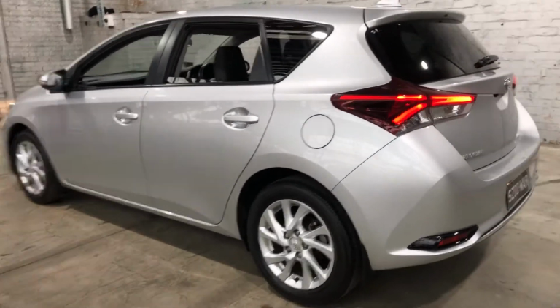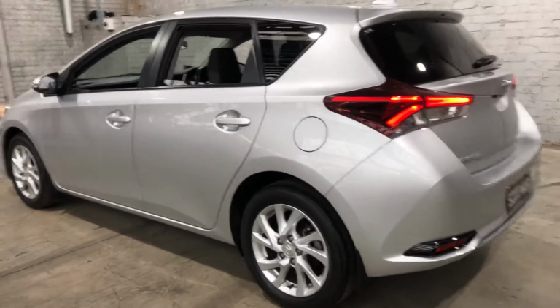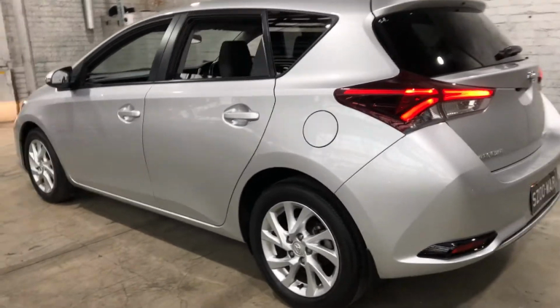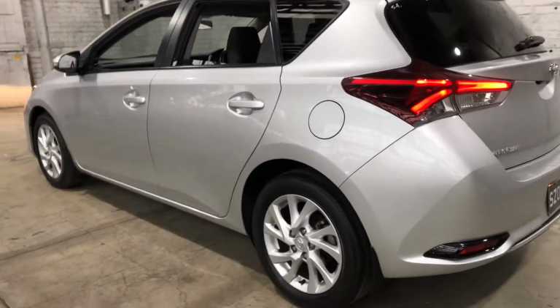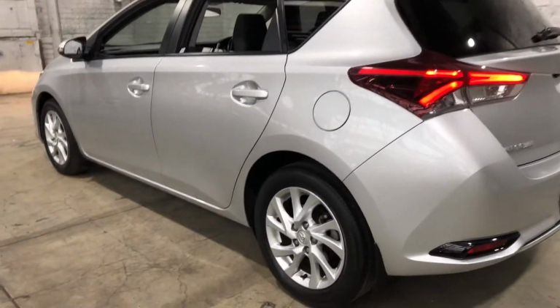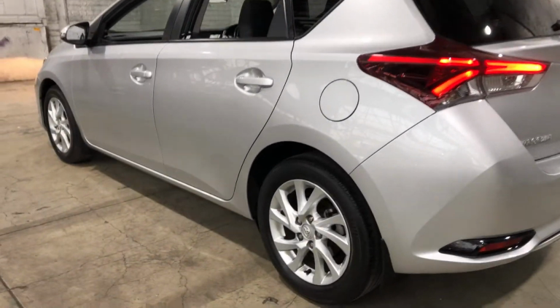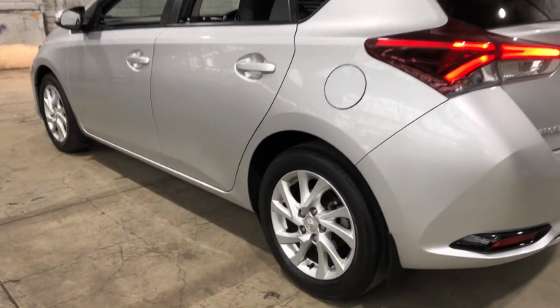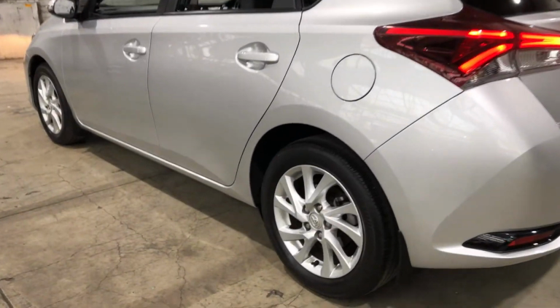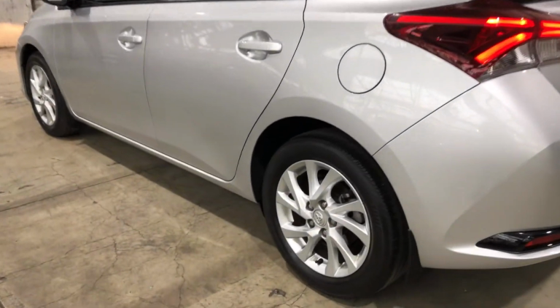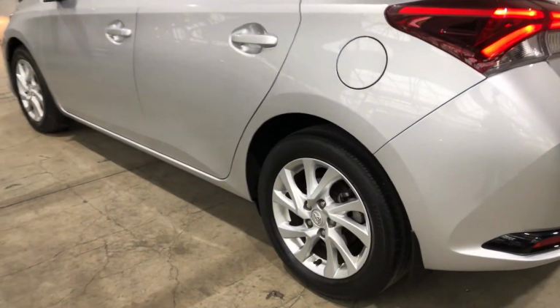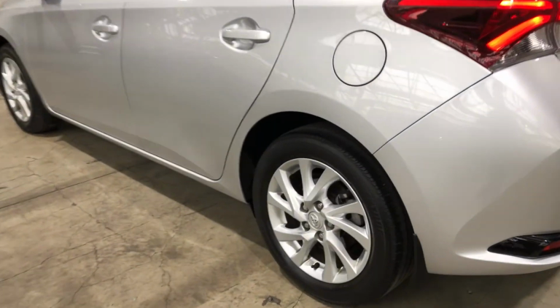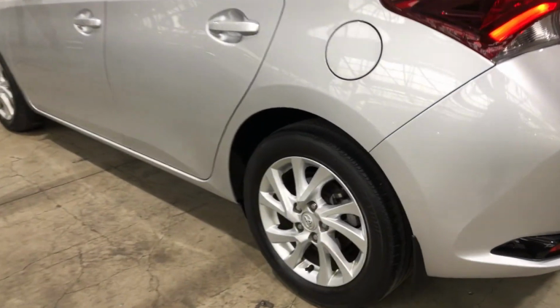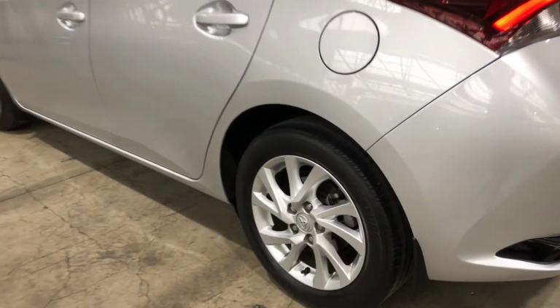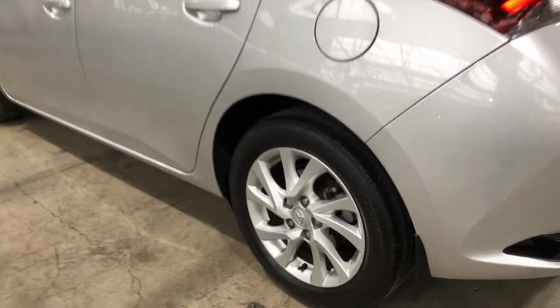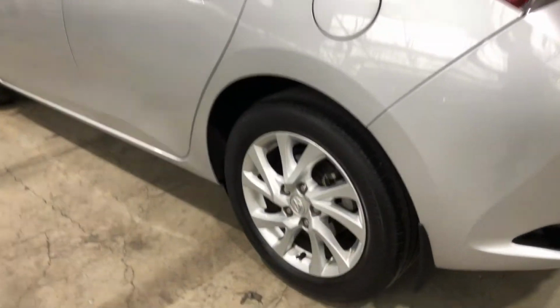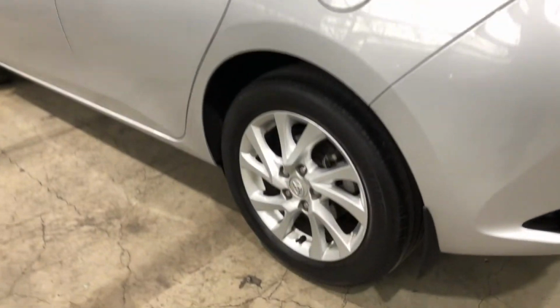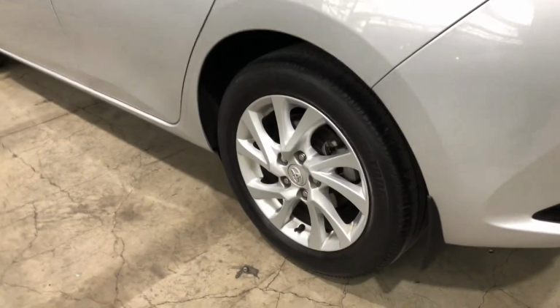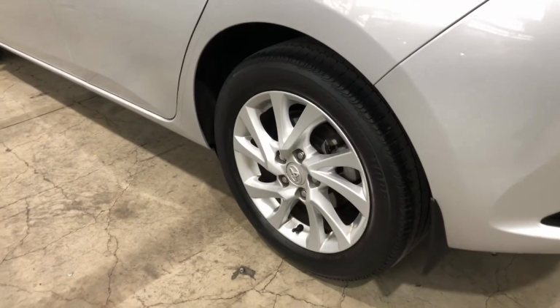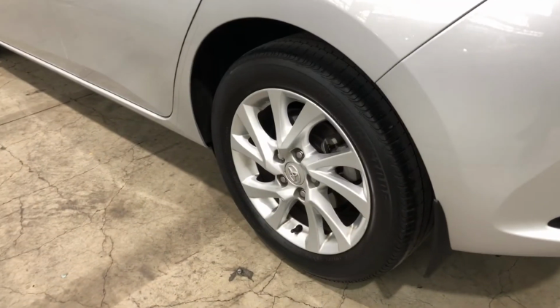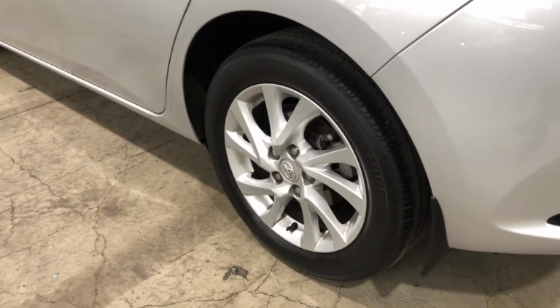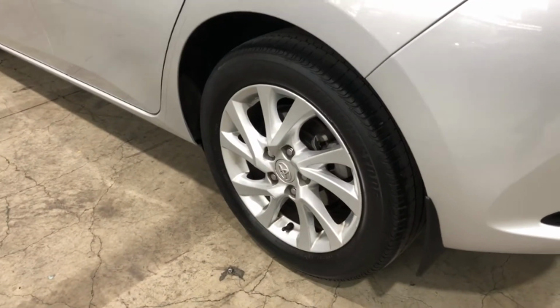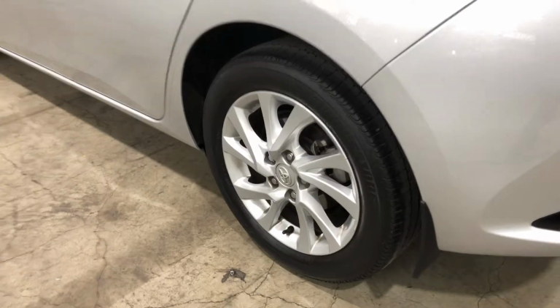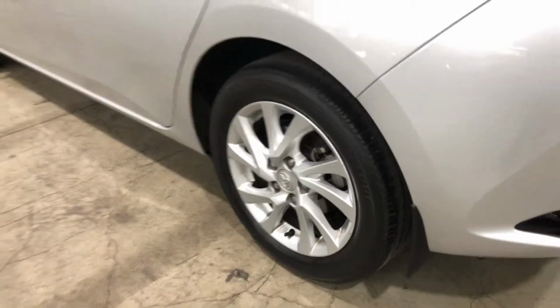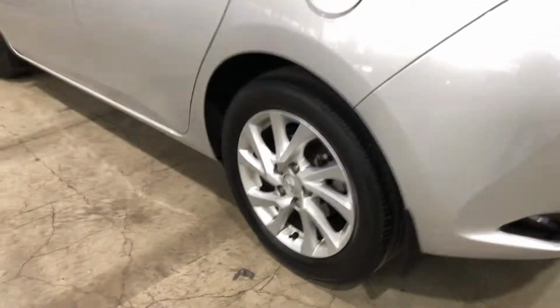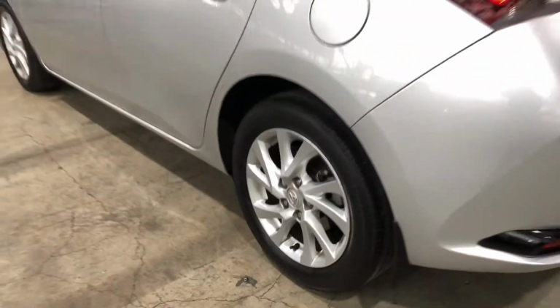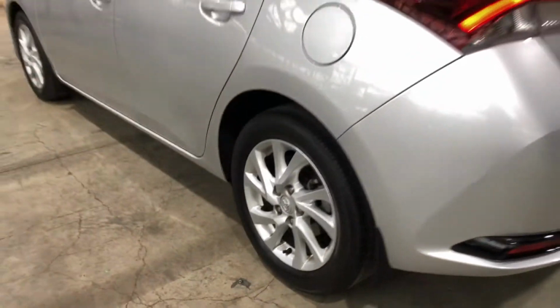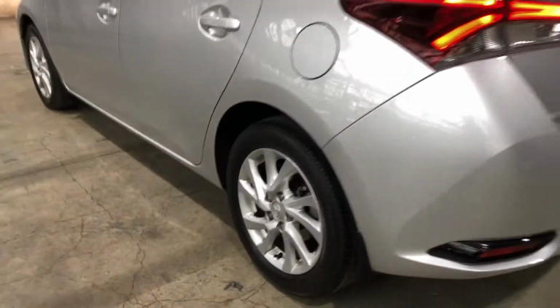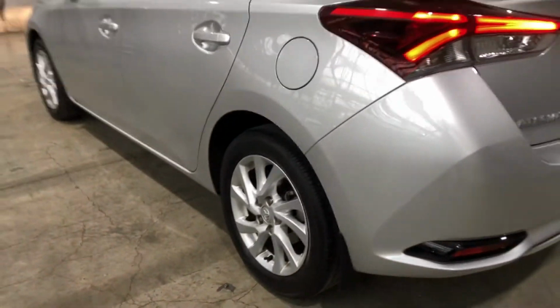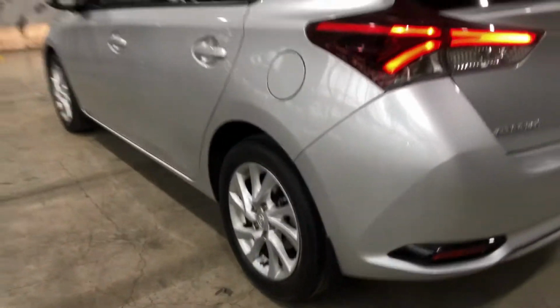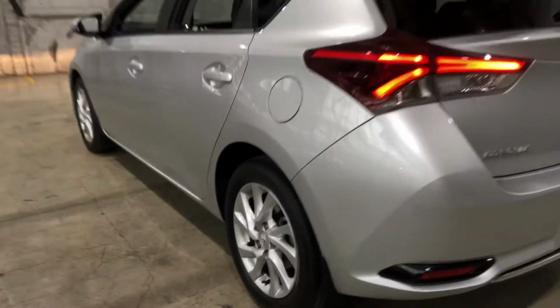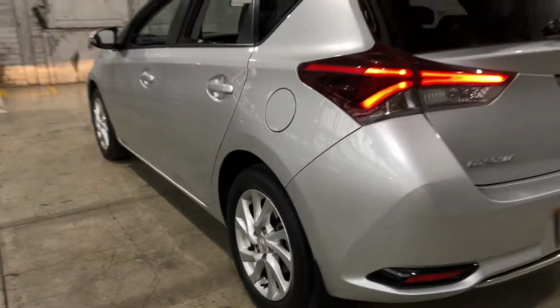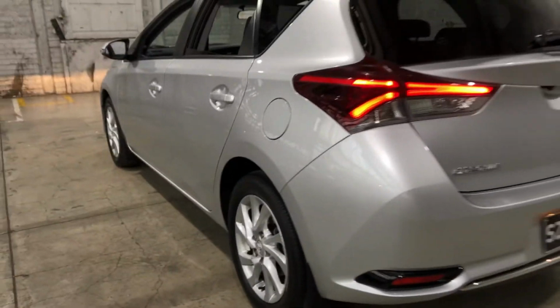As you can see, this car comes equipped with original 16-inch alloy wheels with plenty of tread on all four tyres.